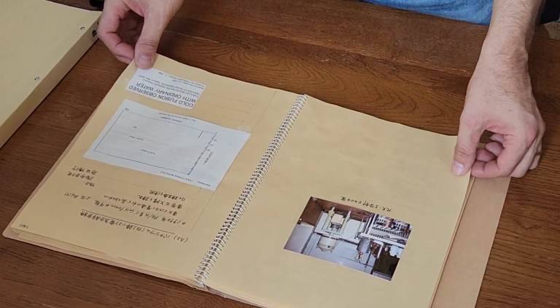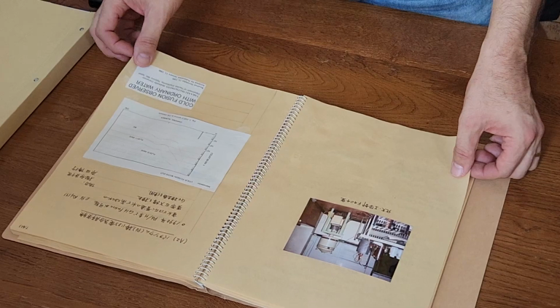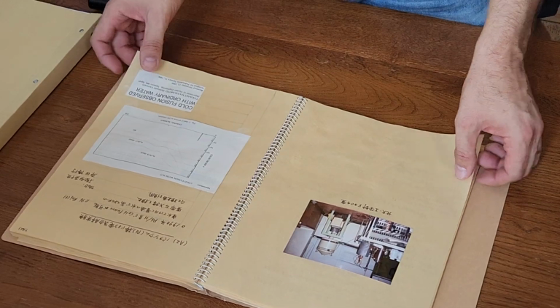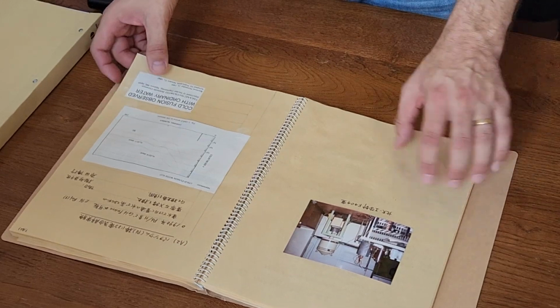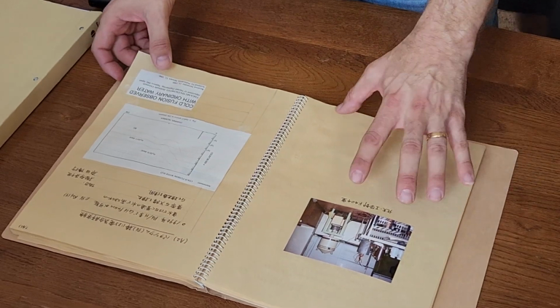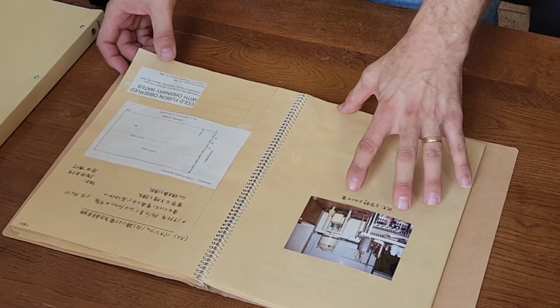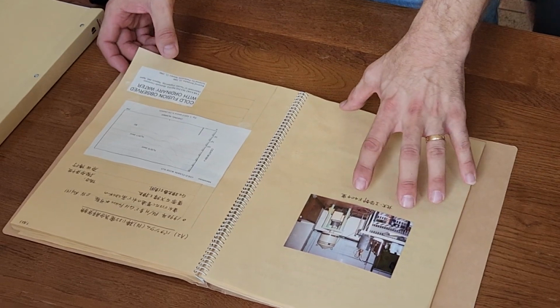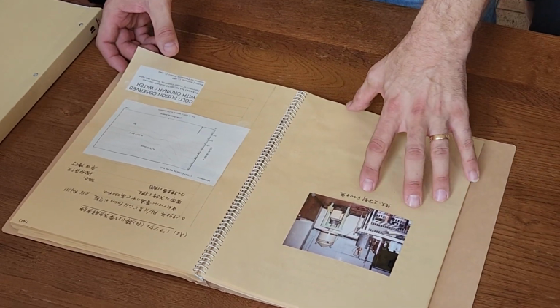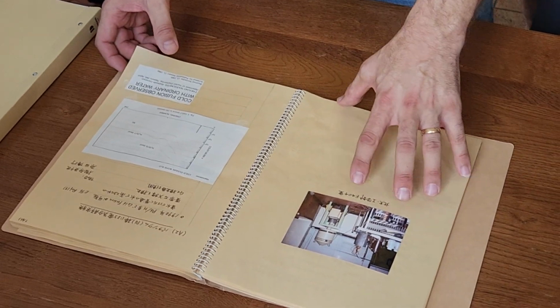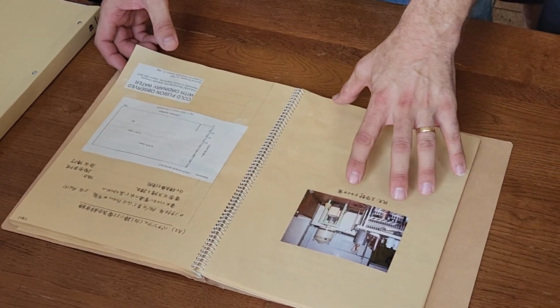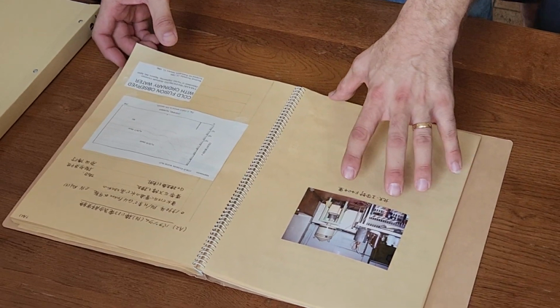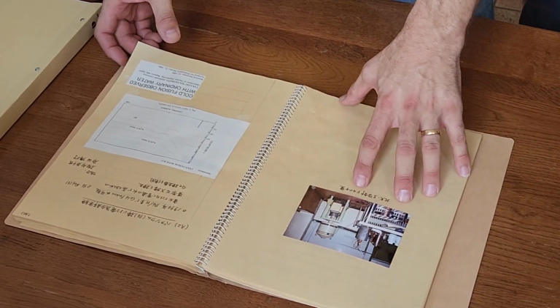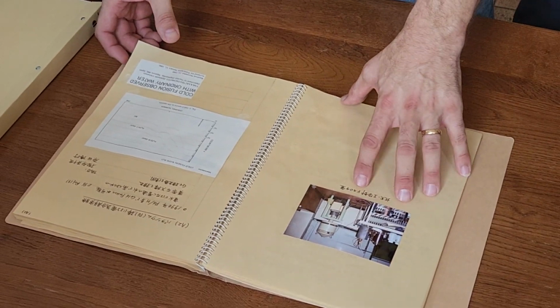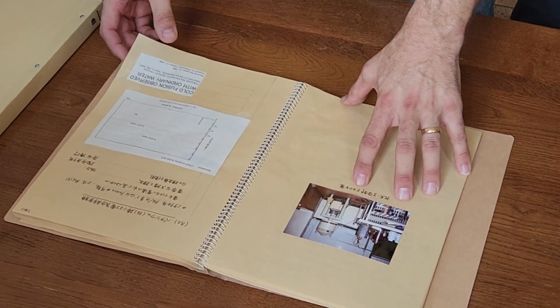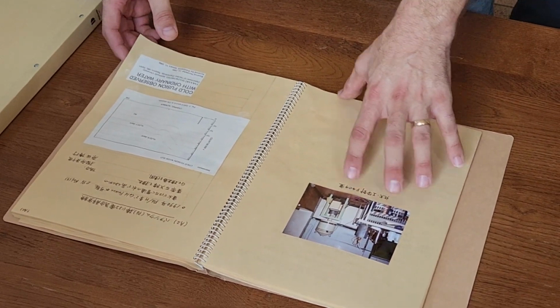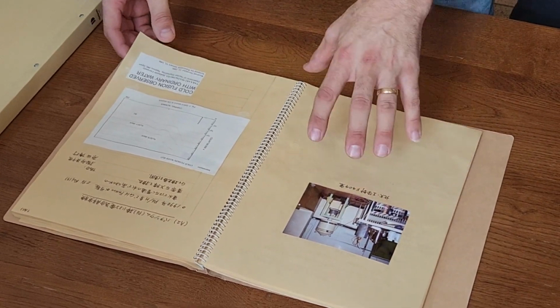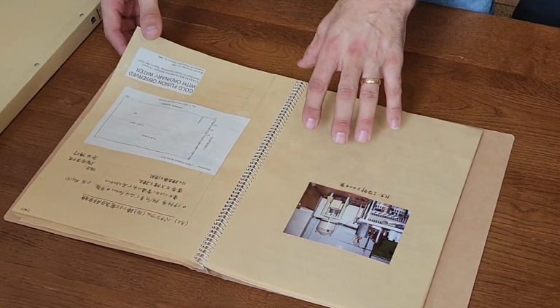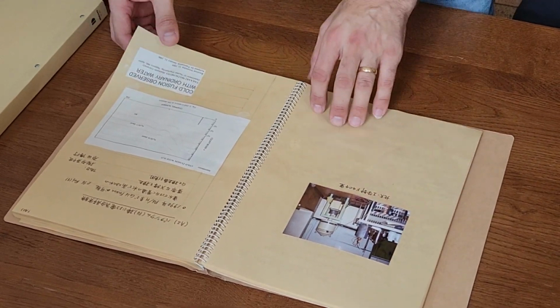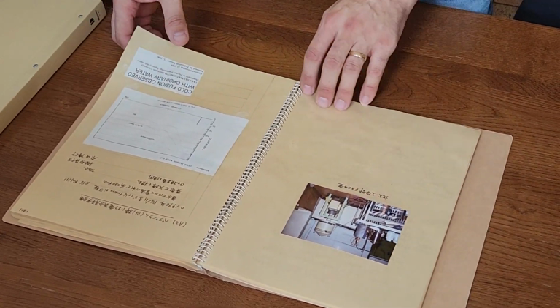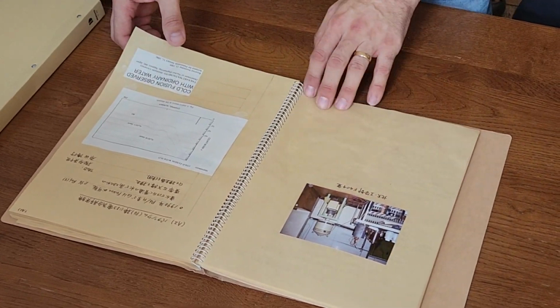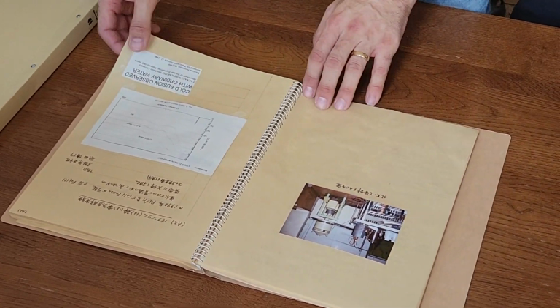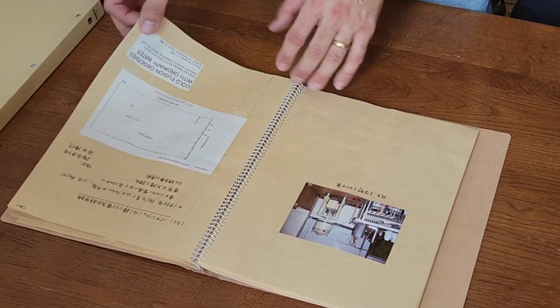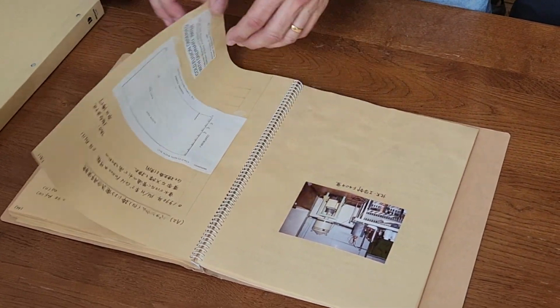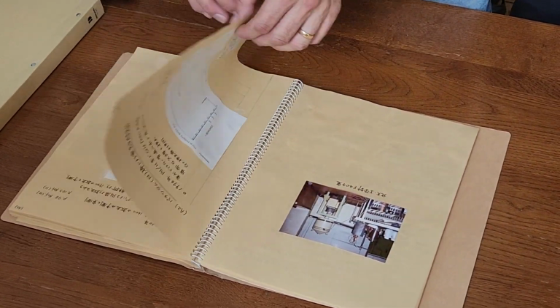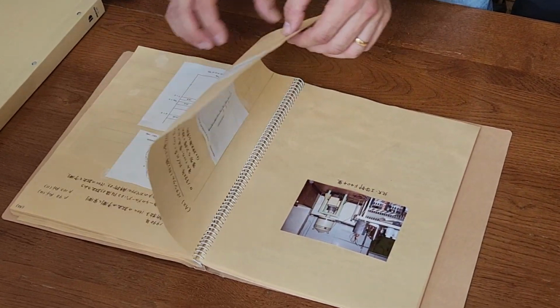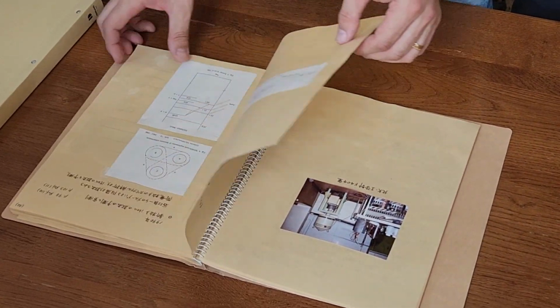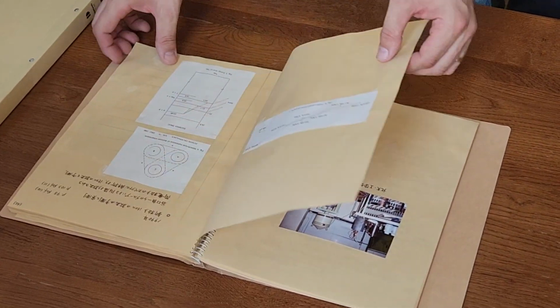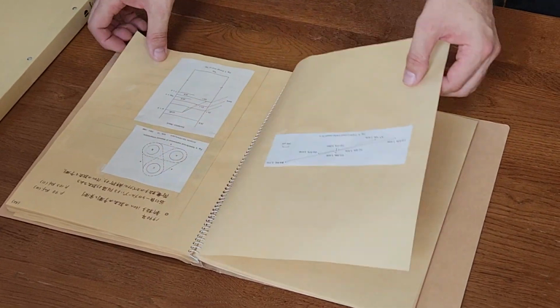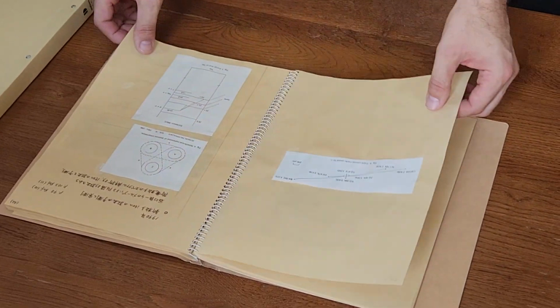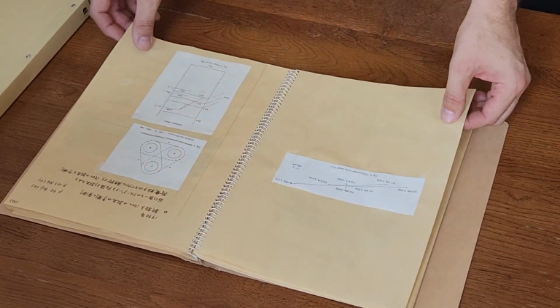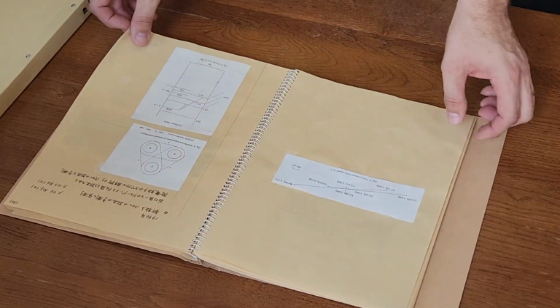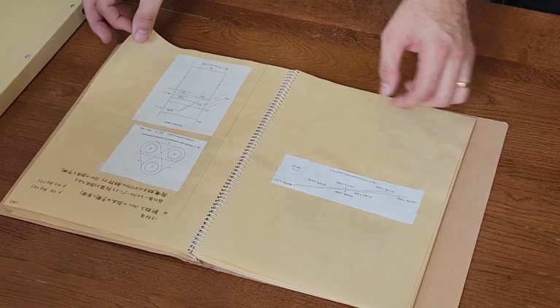We have many, many photos — hundreds of photos of his apparatus set up, and videos of the same.